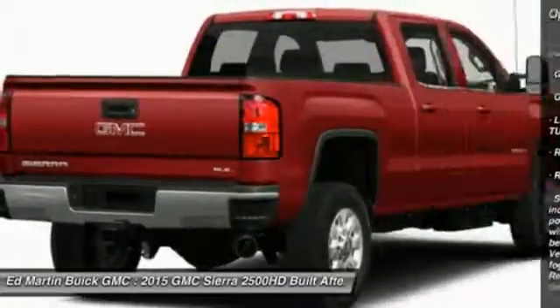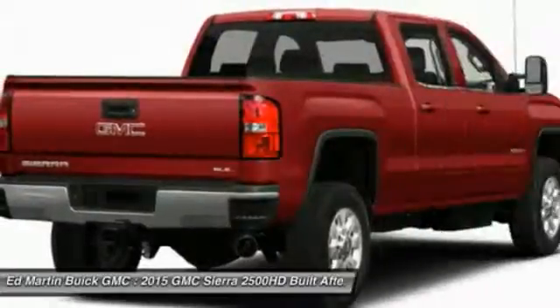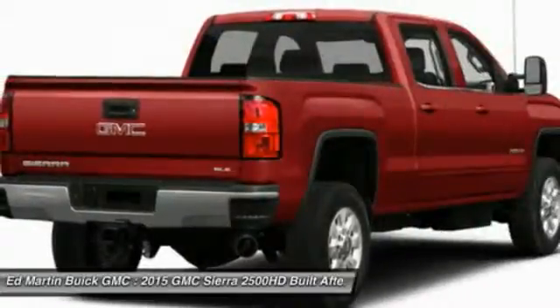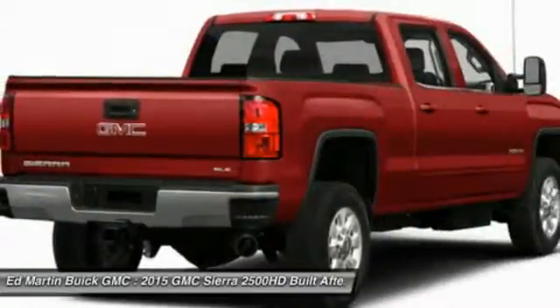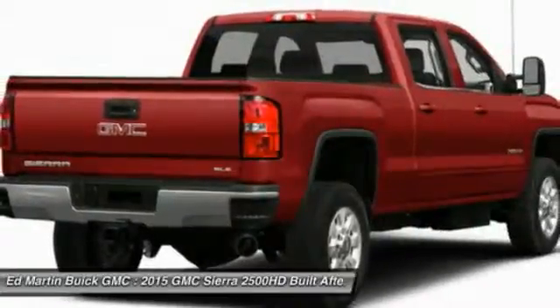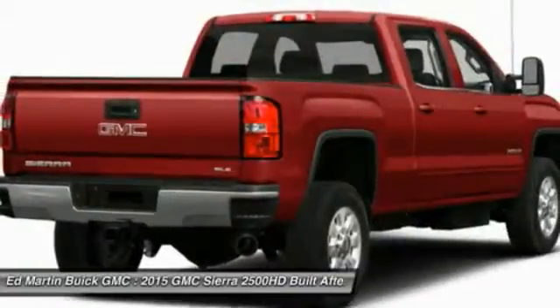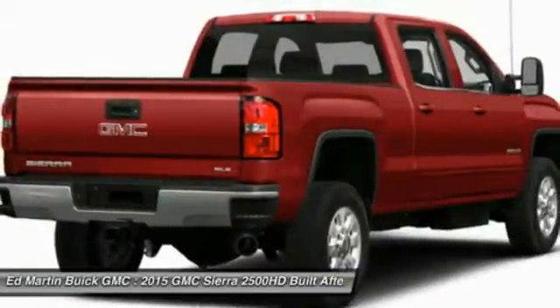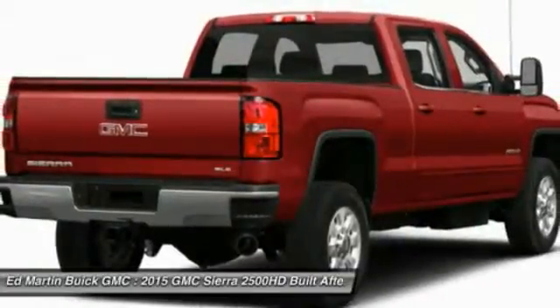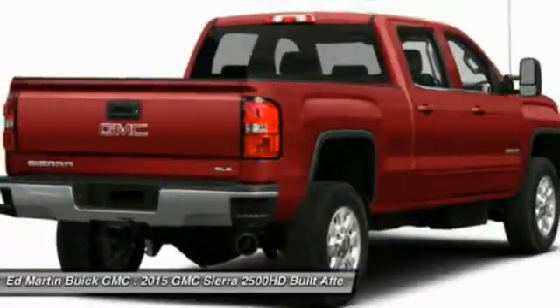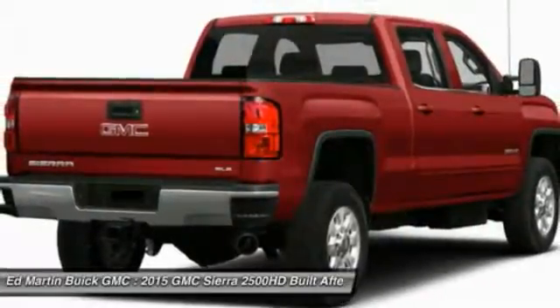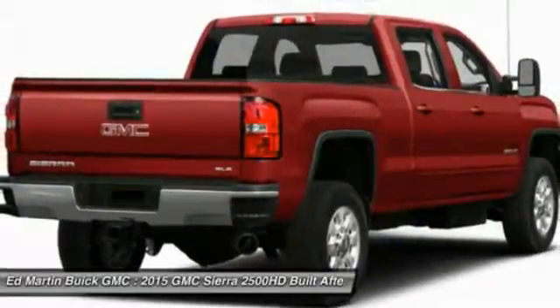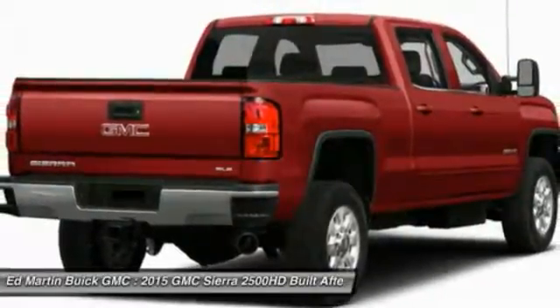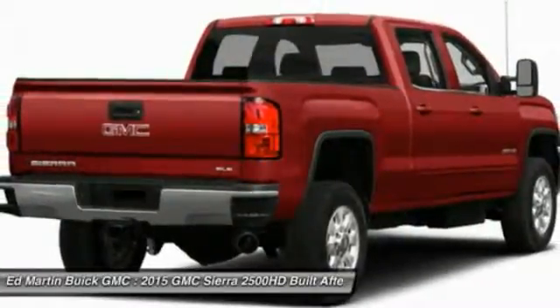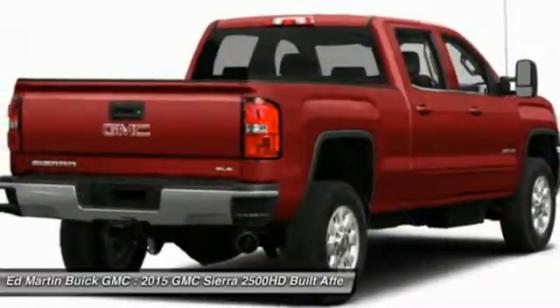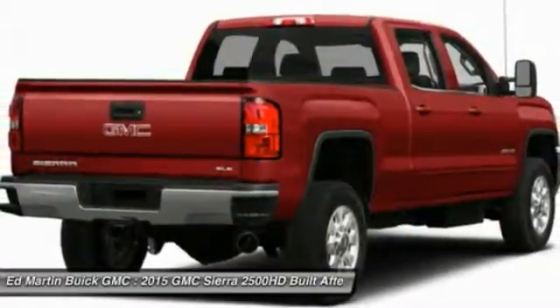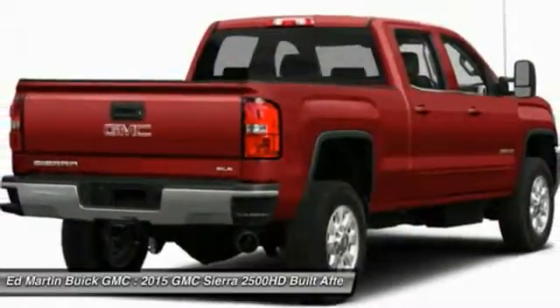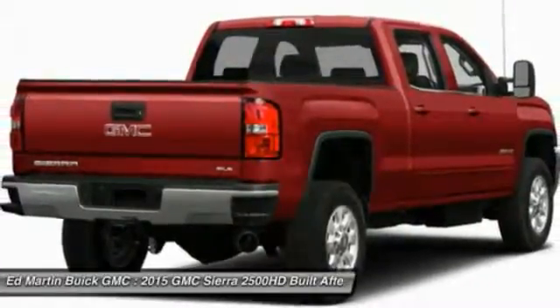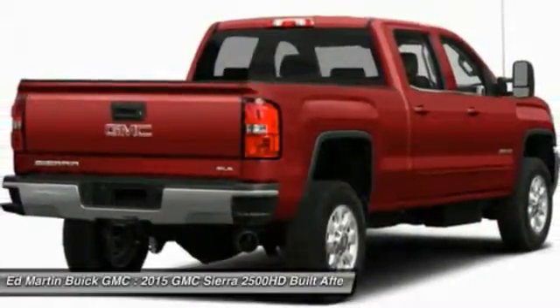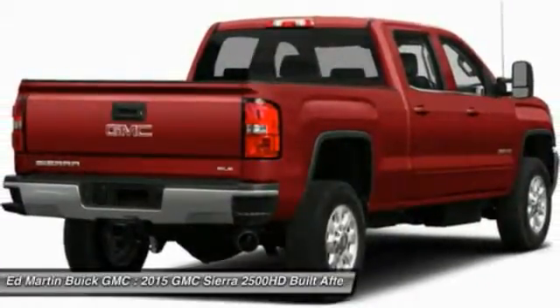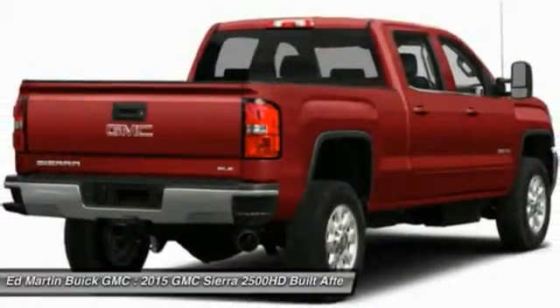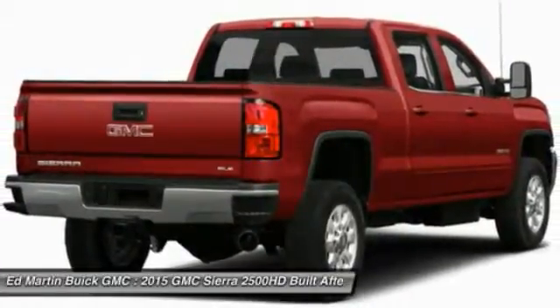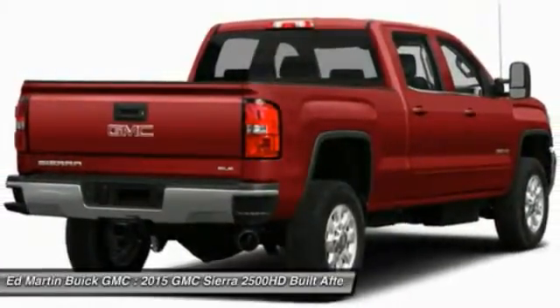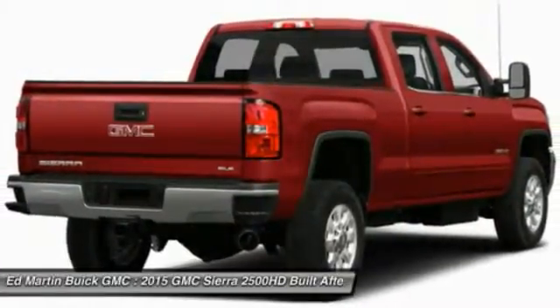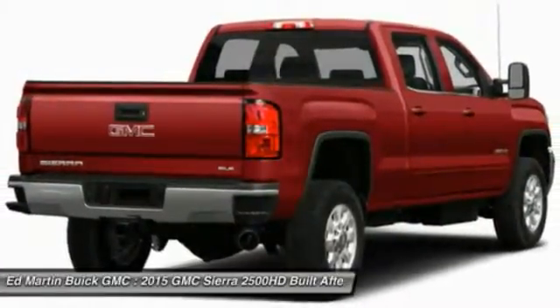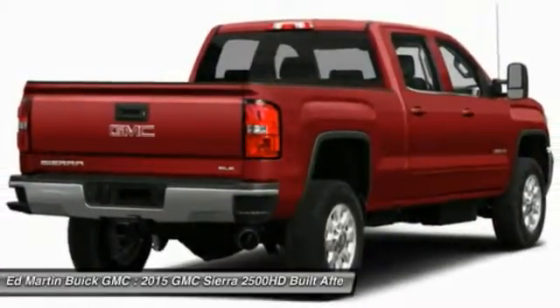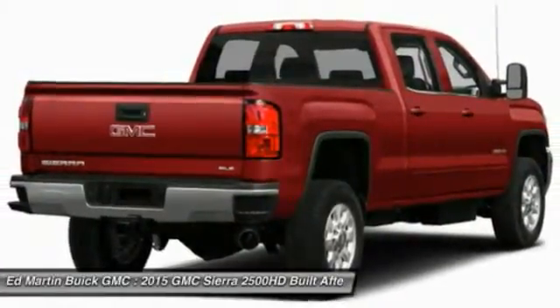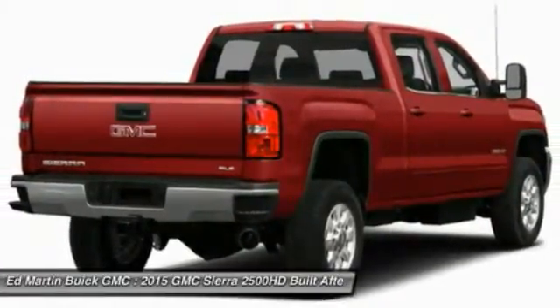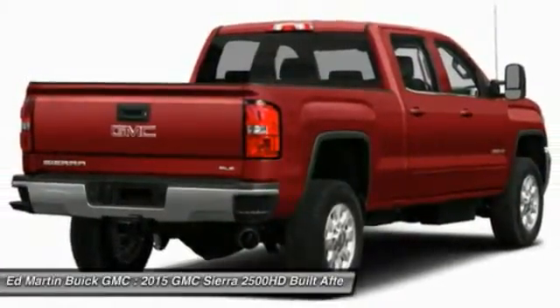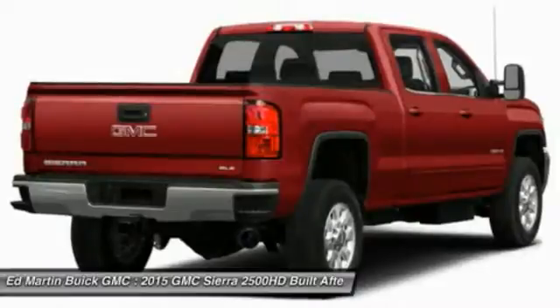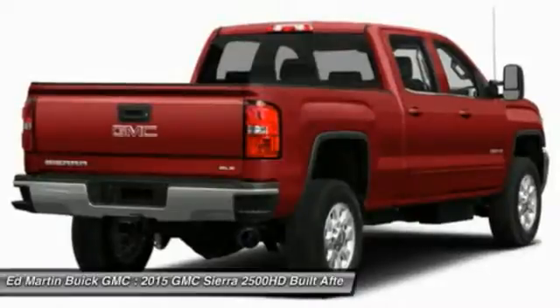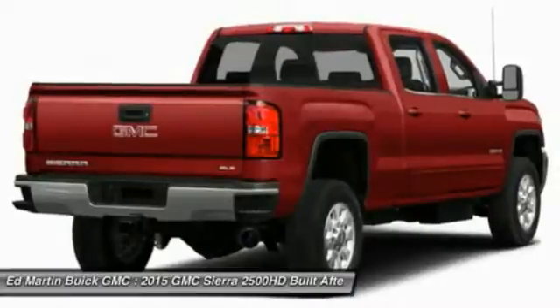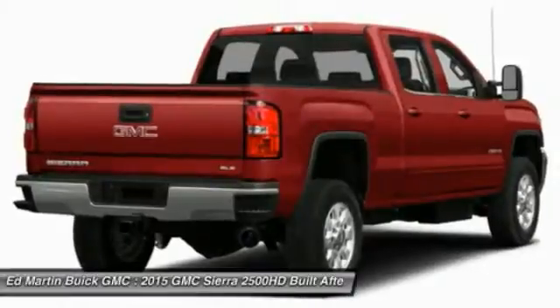Aluminum wheels, cruise control, floor mats, keyless entry, four-wheel drive.